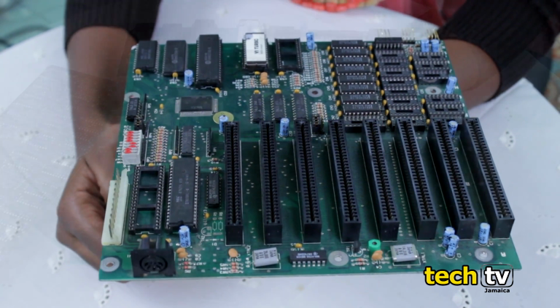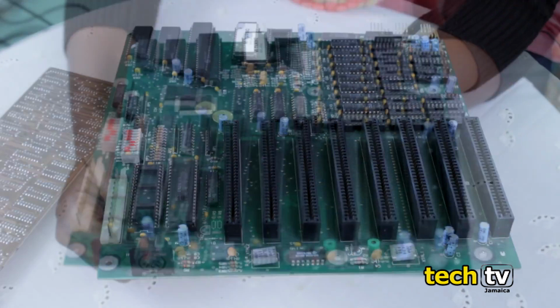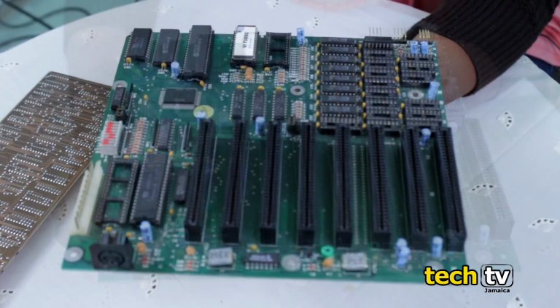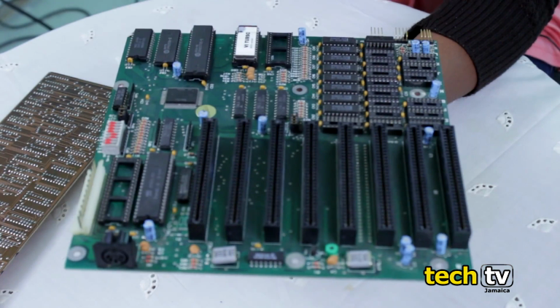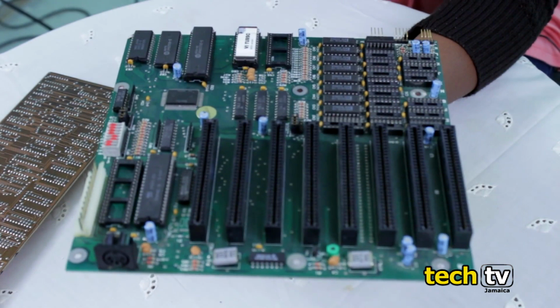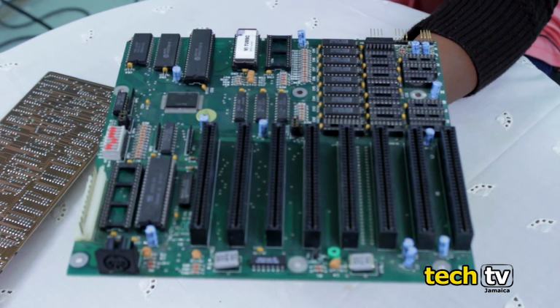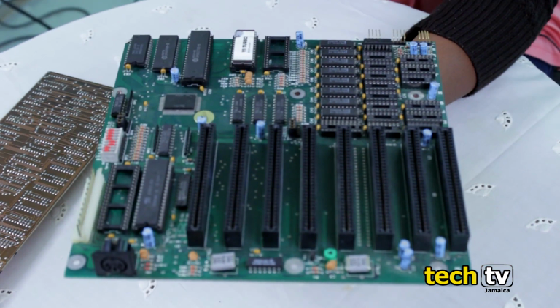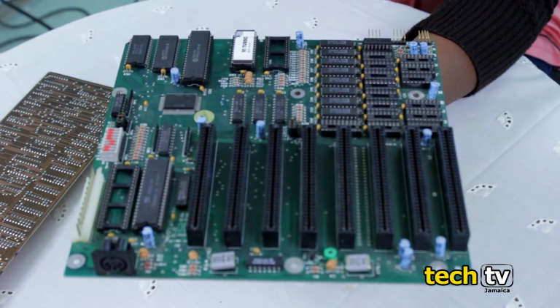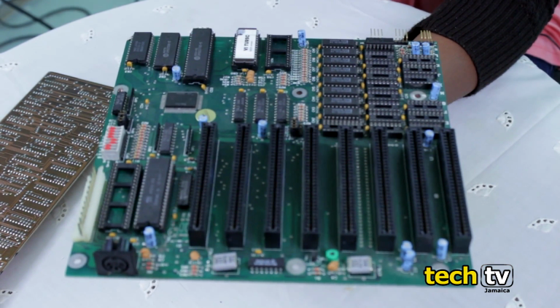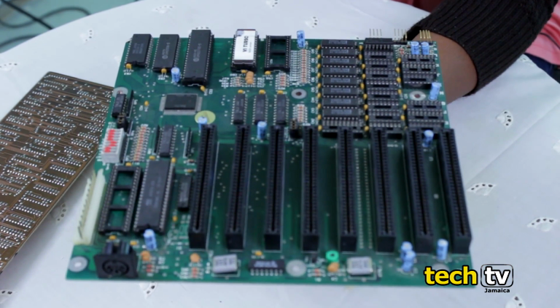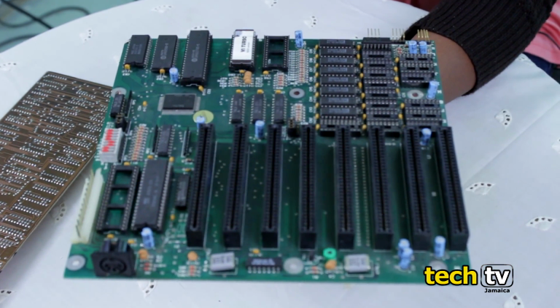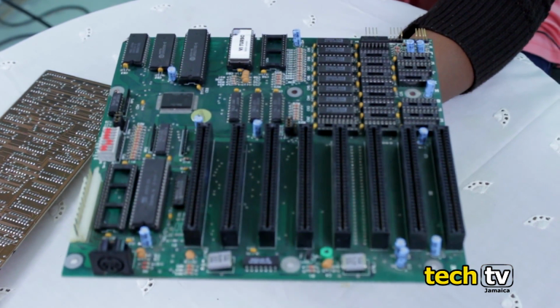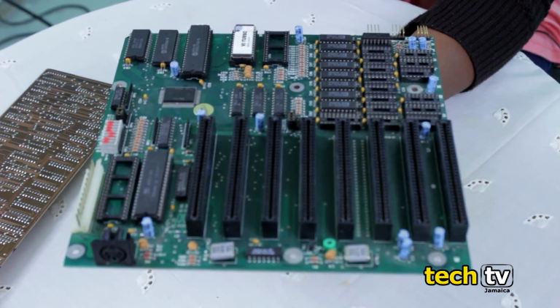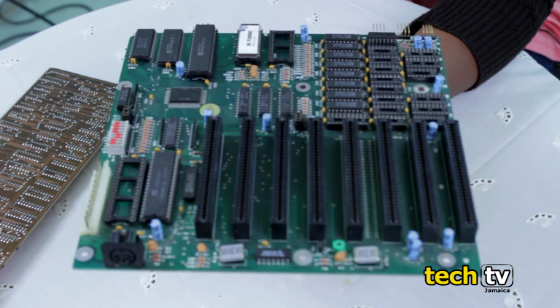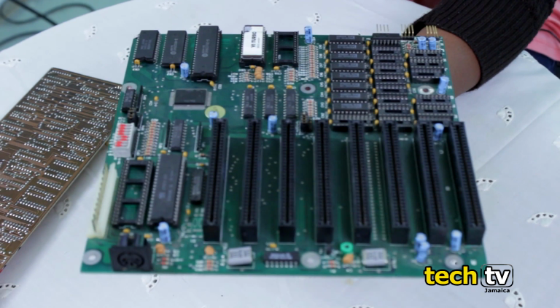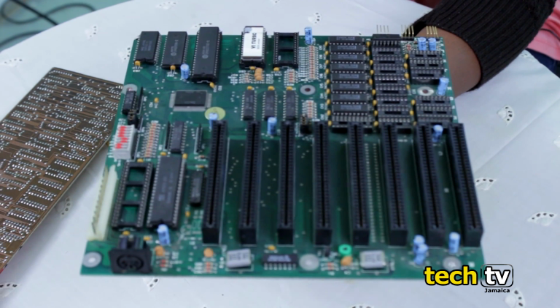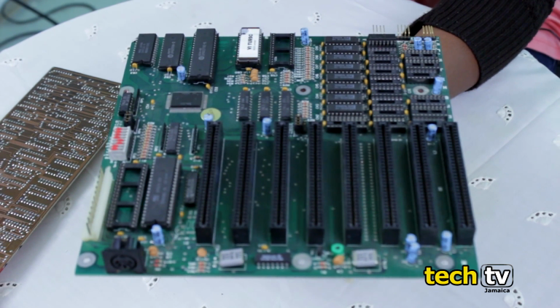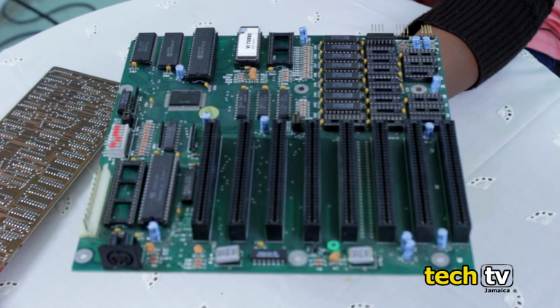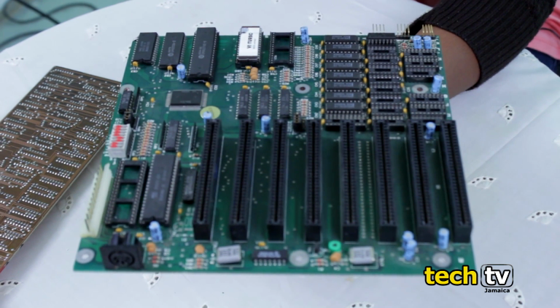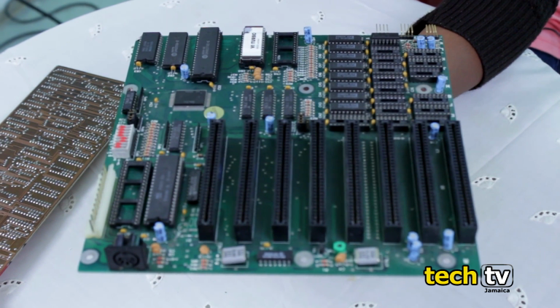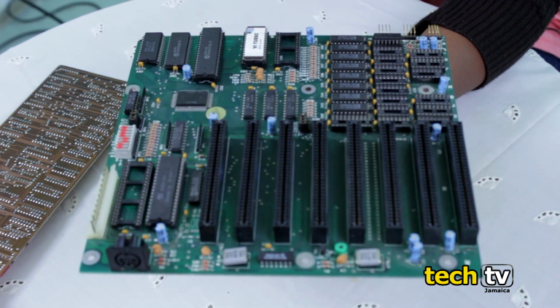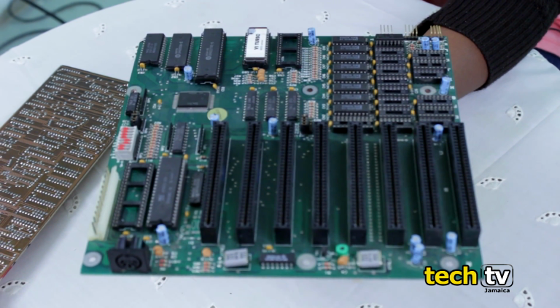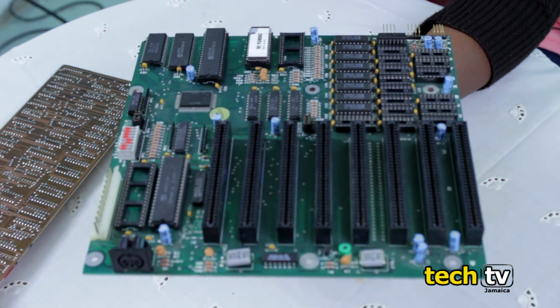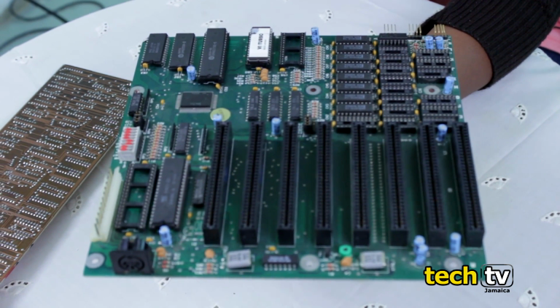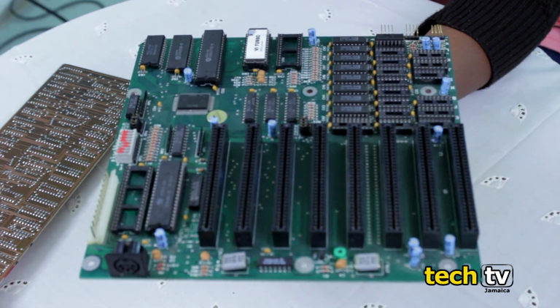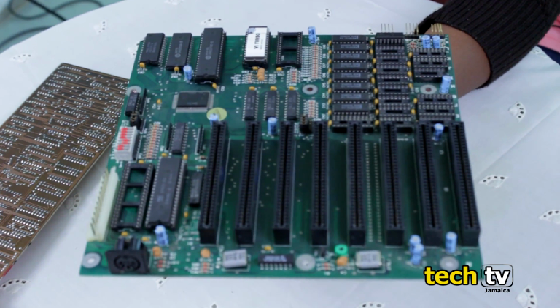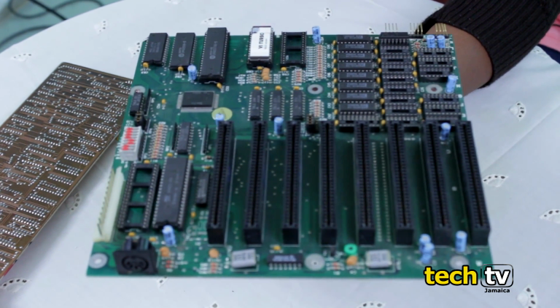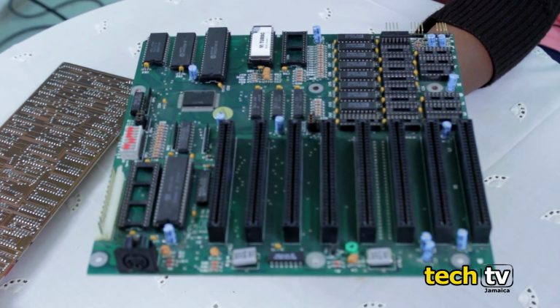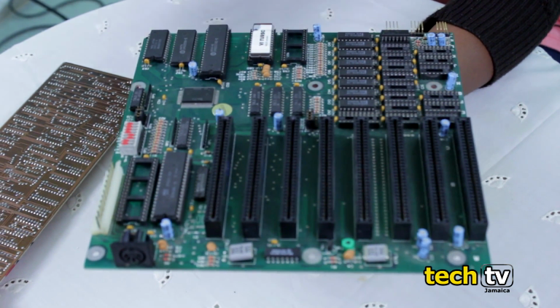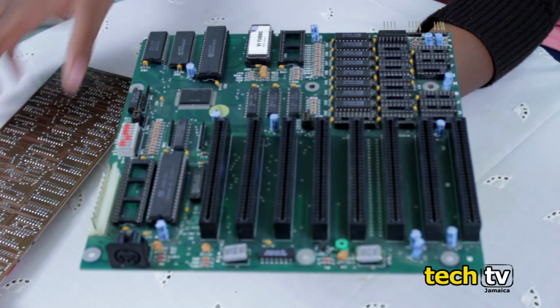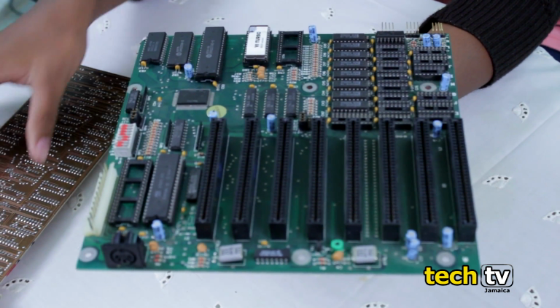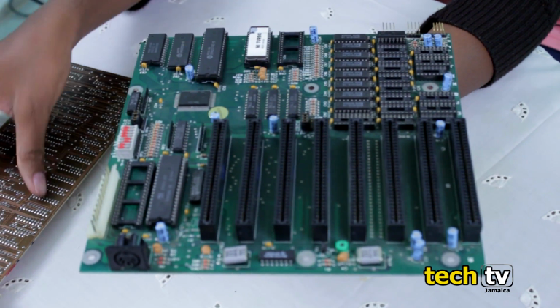To connect a mouse to the motherboard you'd have to plug in an ISA card into the ISA slot.